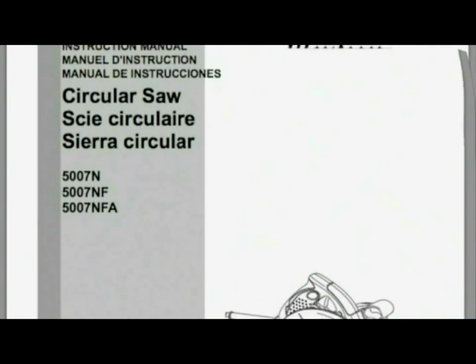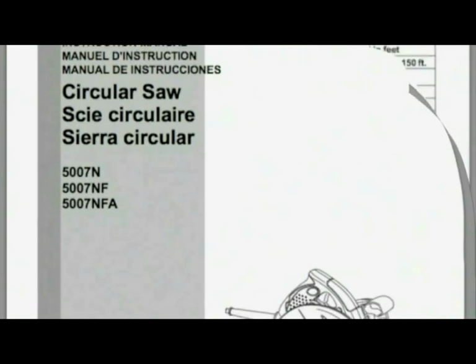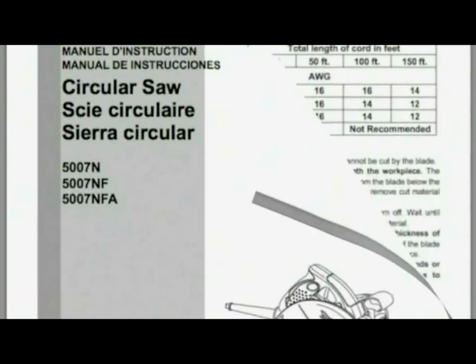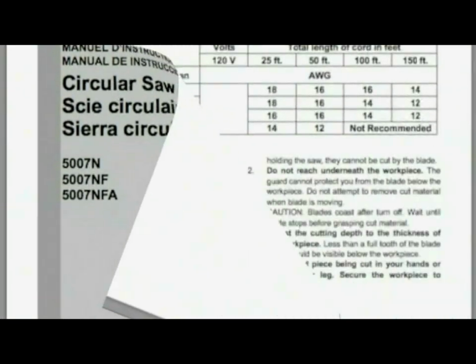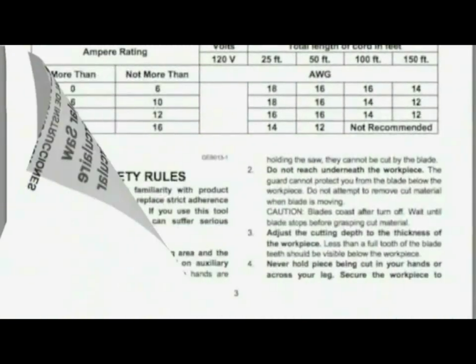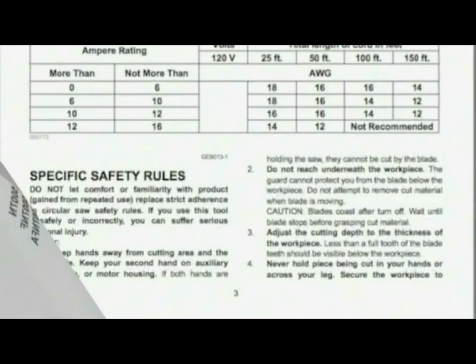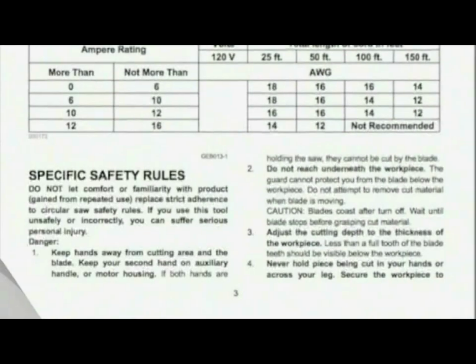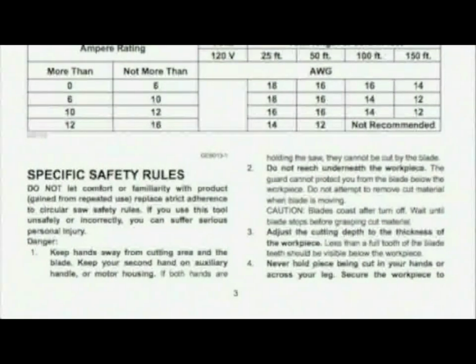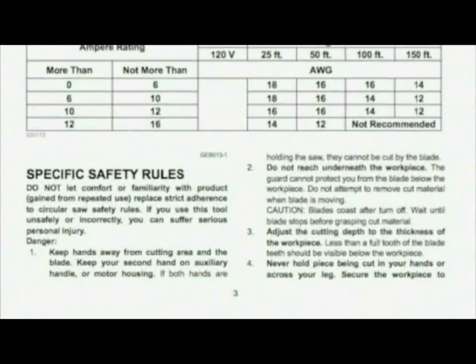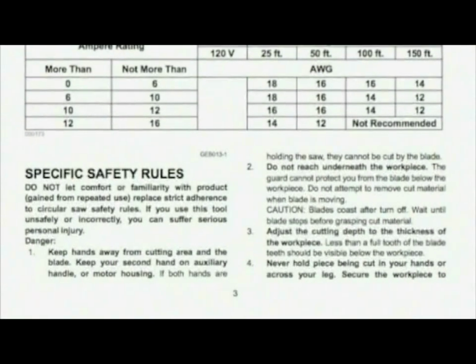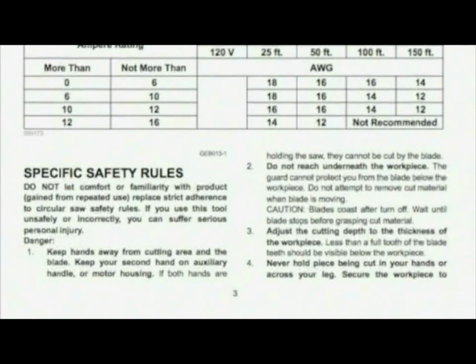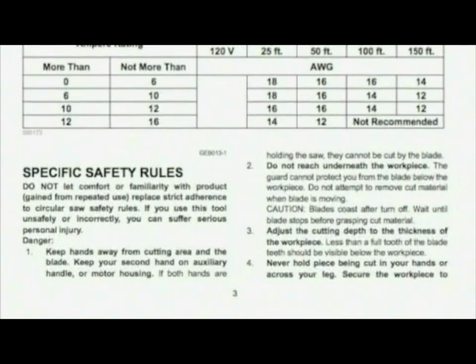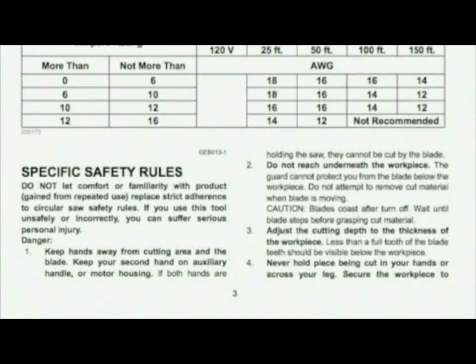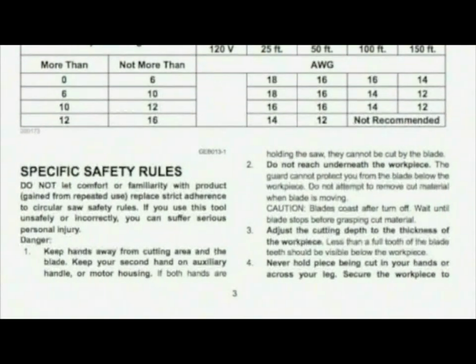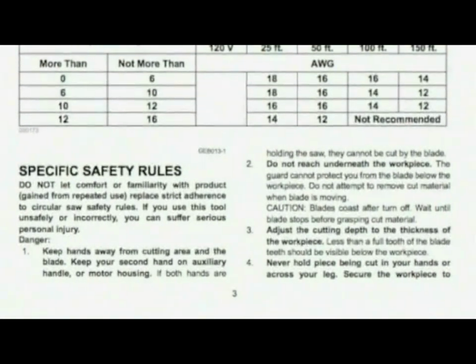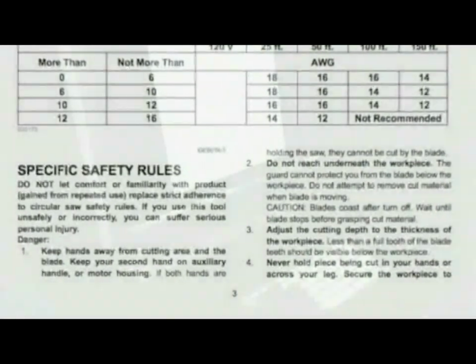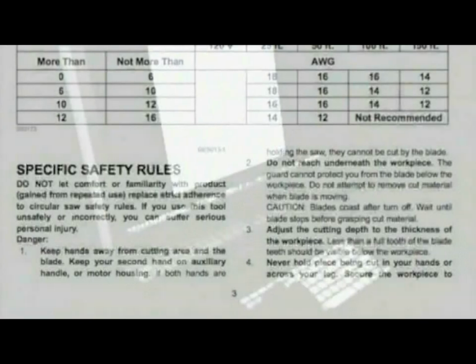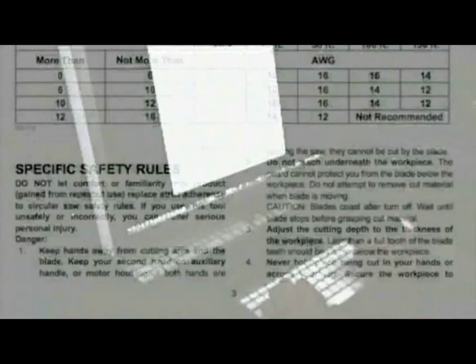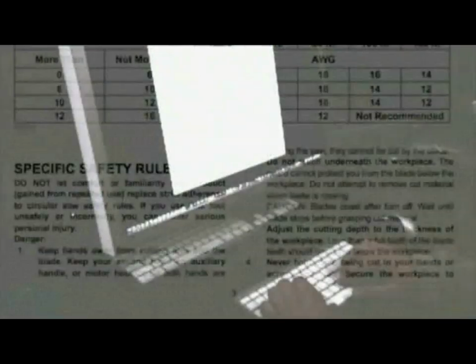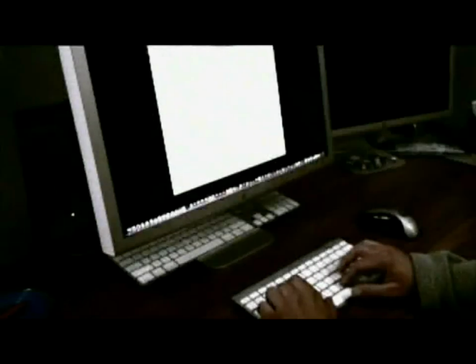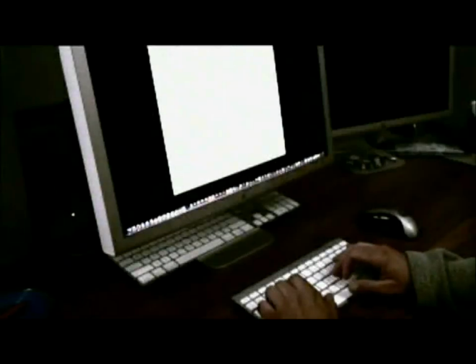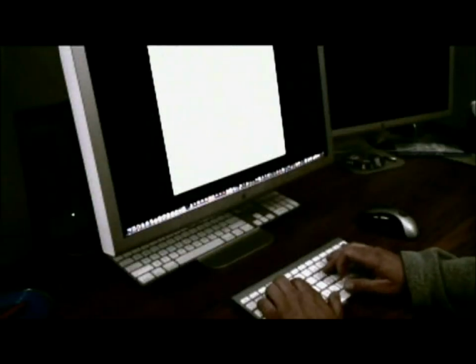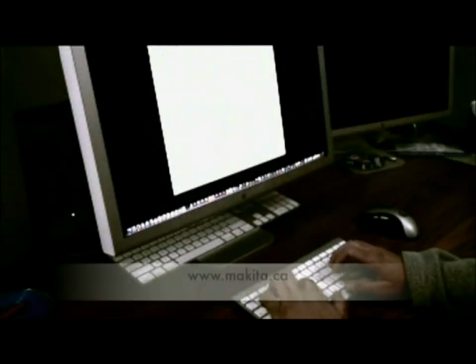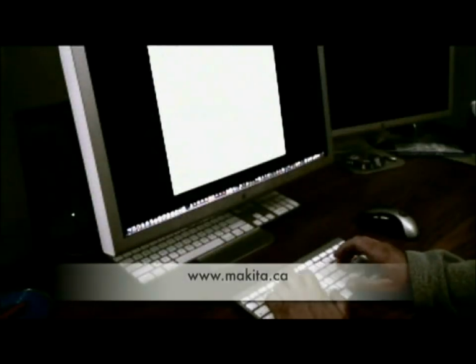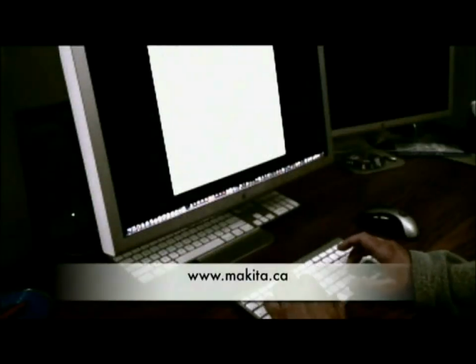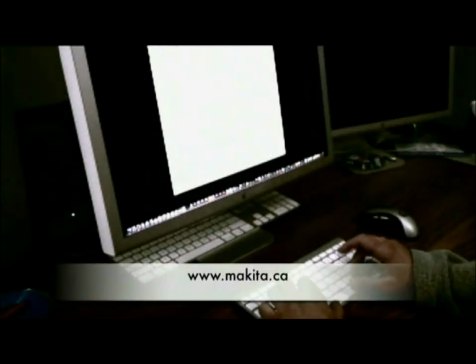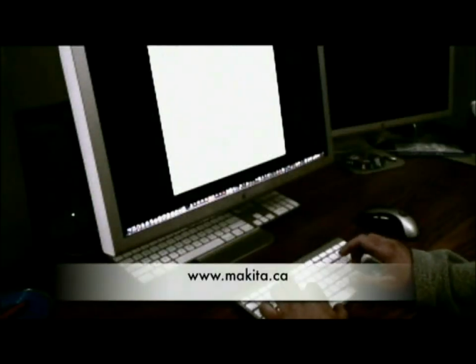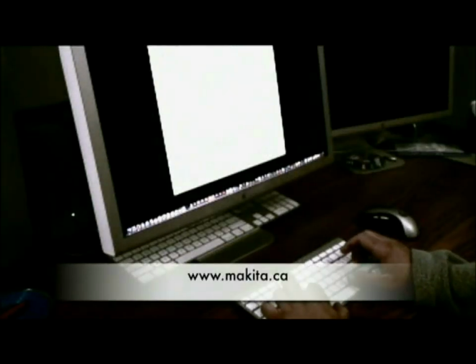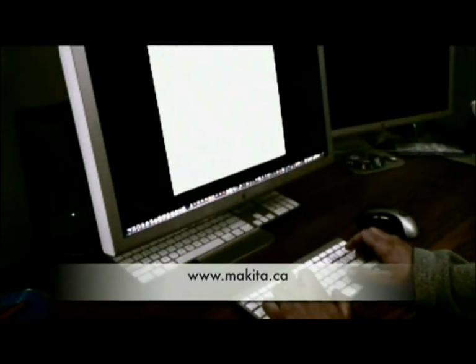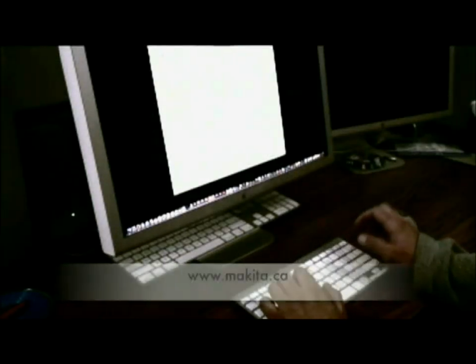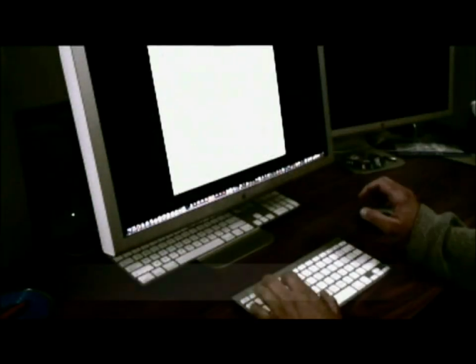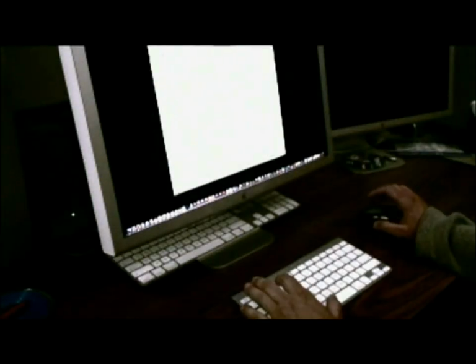If your manual is missing, please visit www.makita.ca to download a copy.